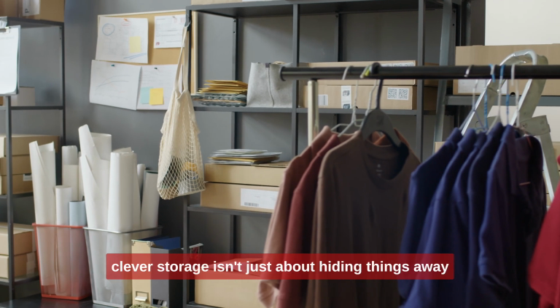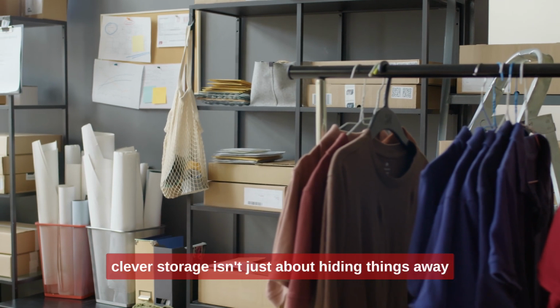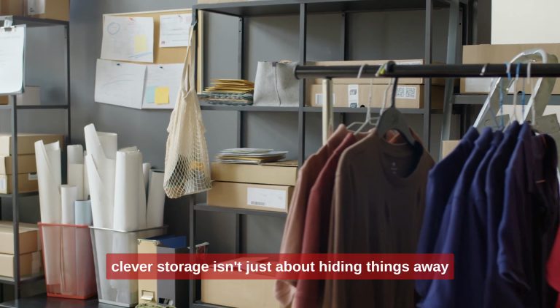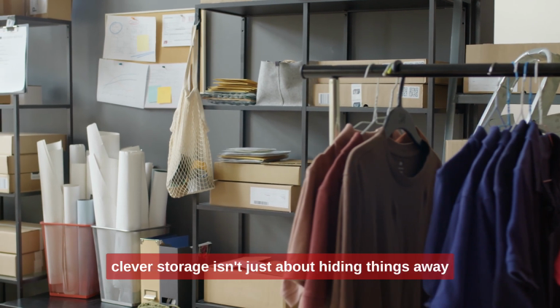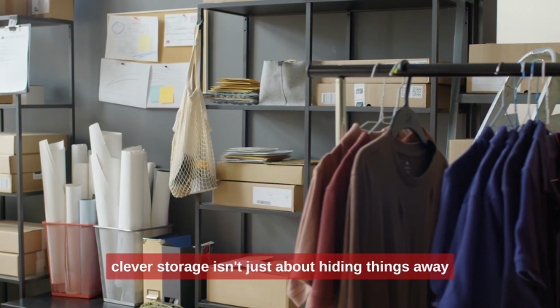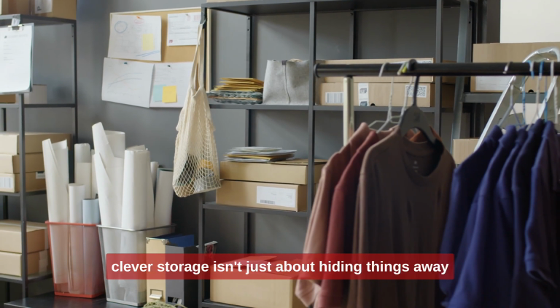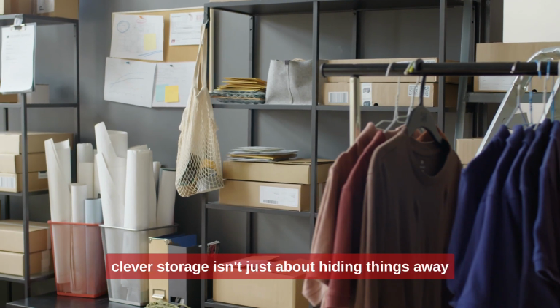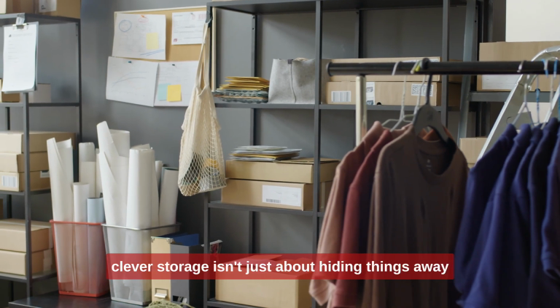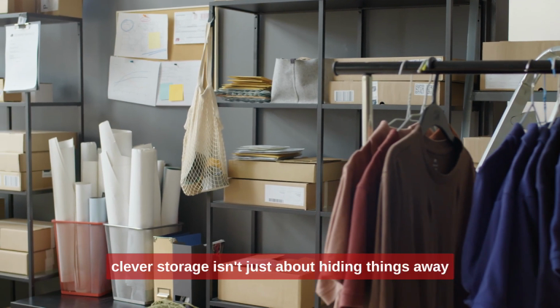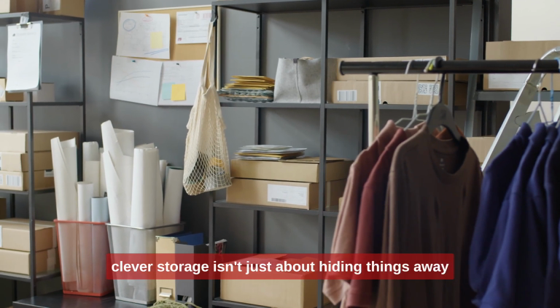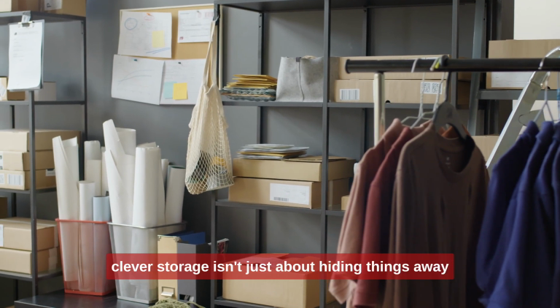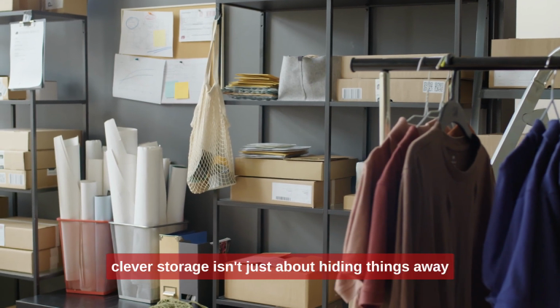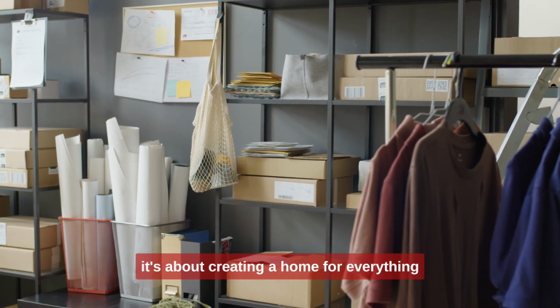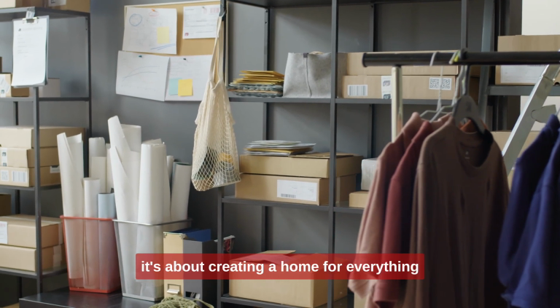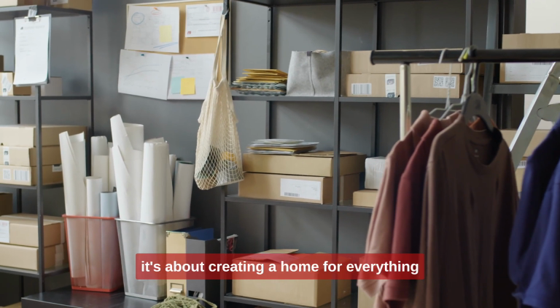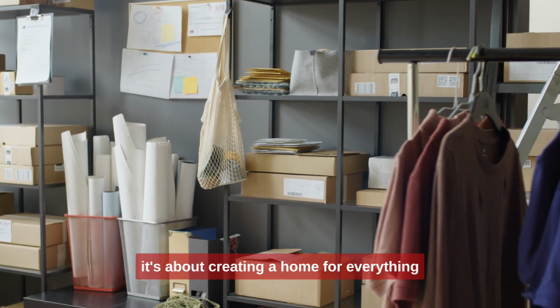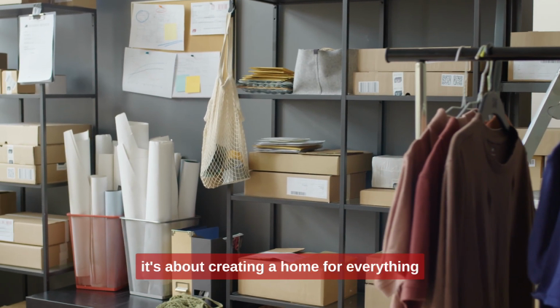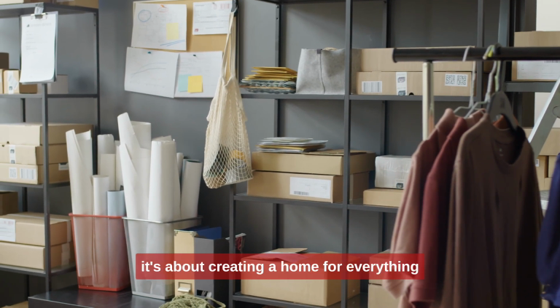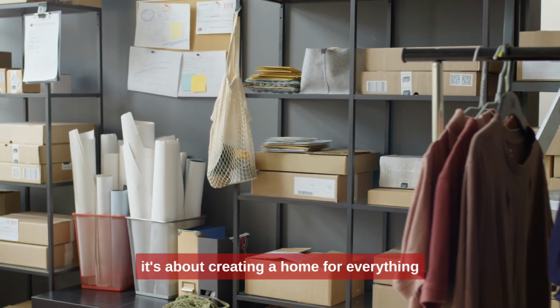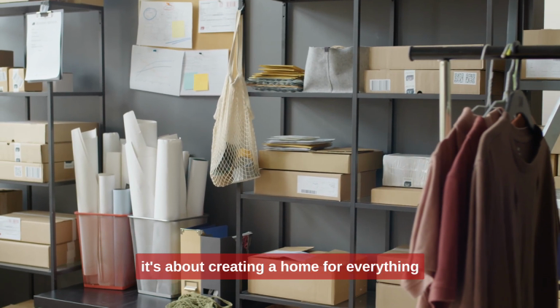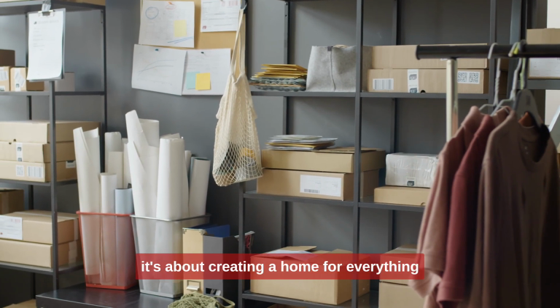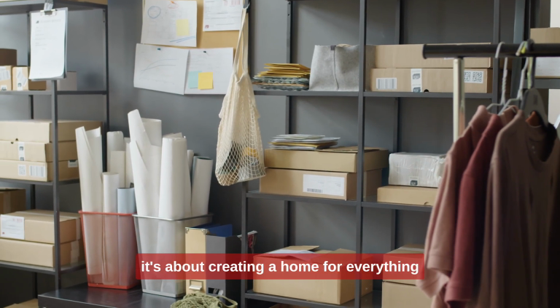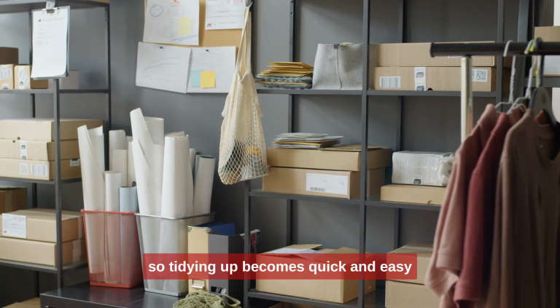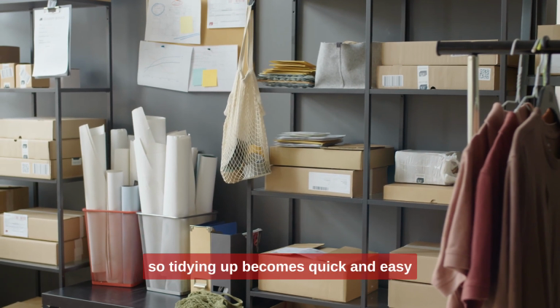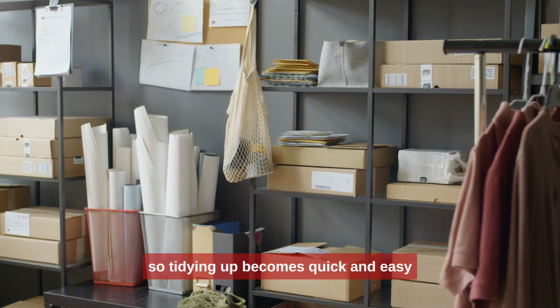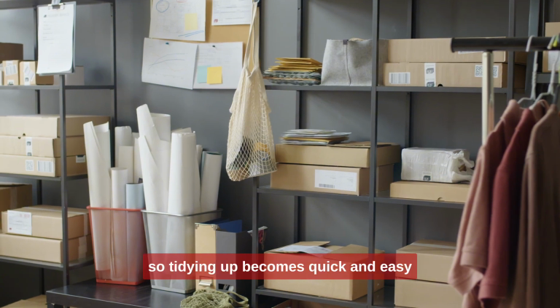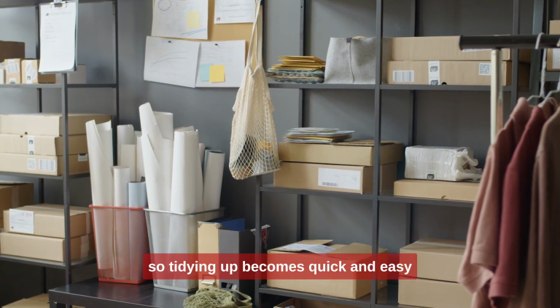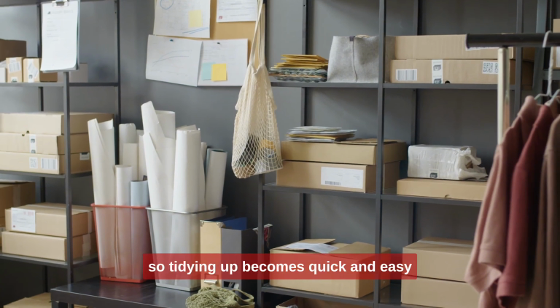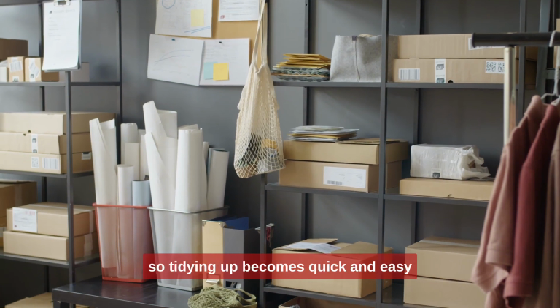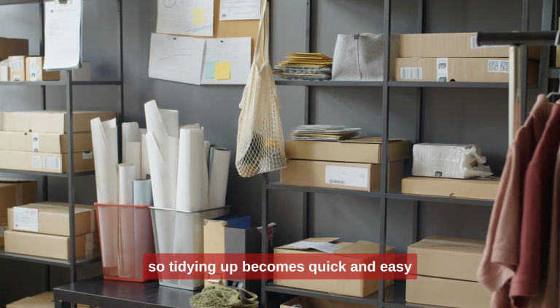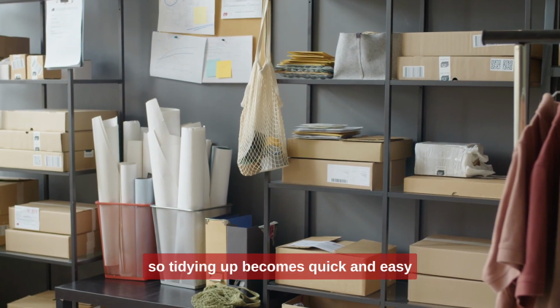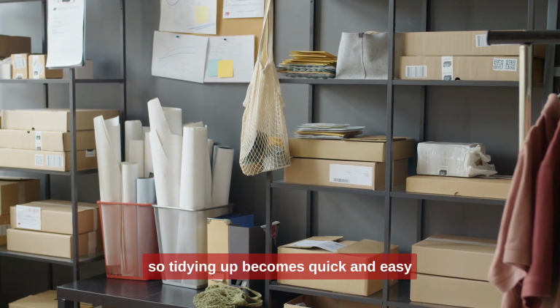Consider adding baskets for blankets or a stylish tray for loose items on your coffee table. Clever storage isn't just about hiding things away — it's about creating a home for everything, so tidying up becomes quick and easy.